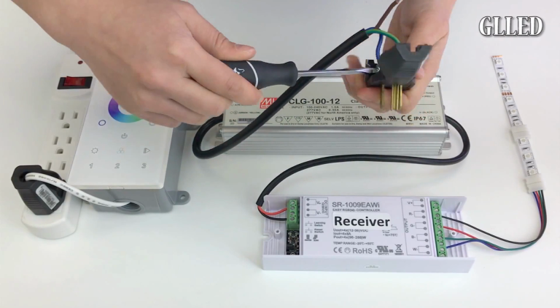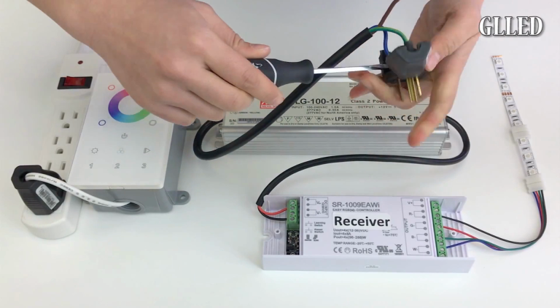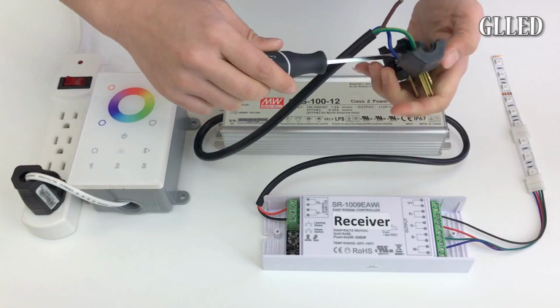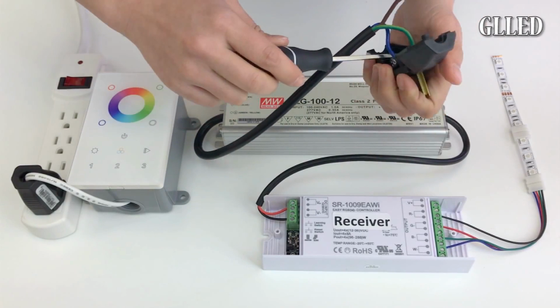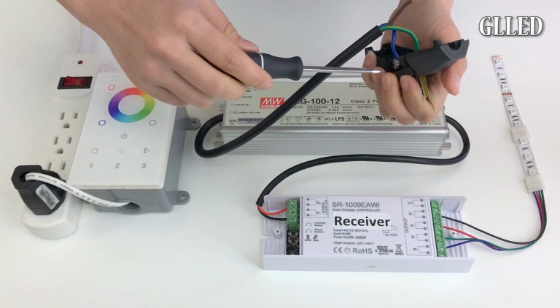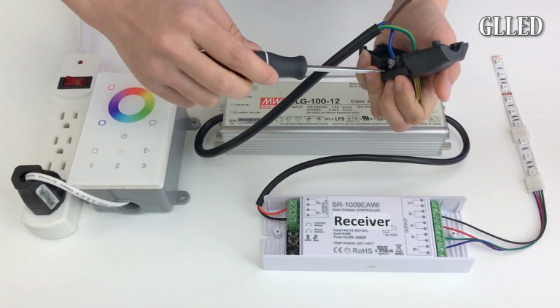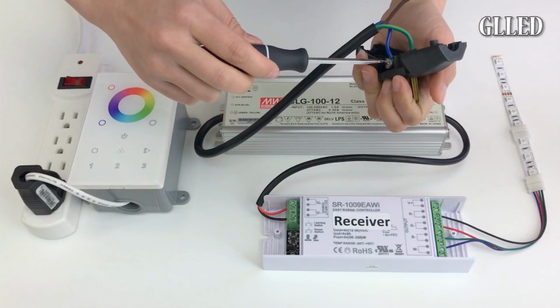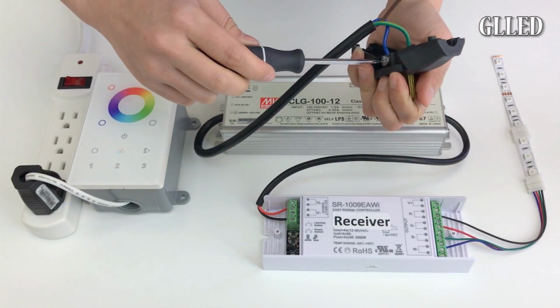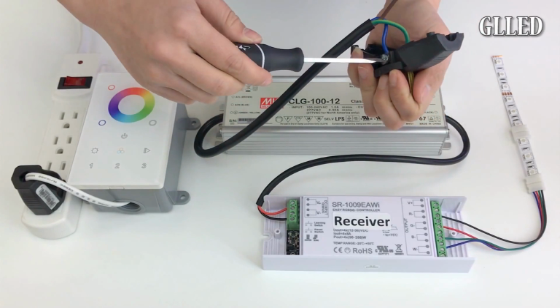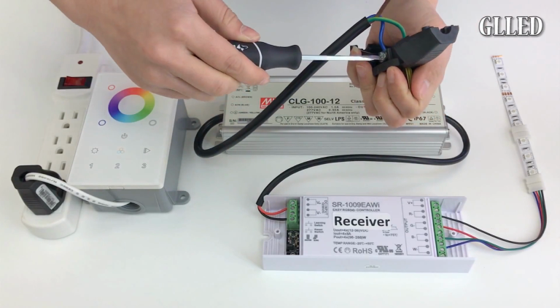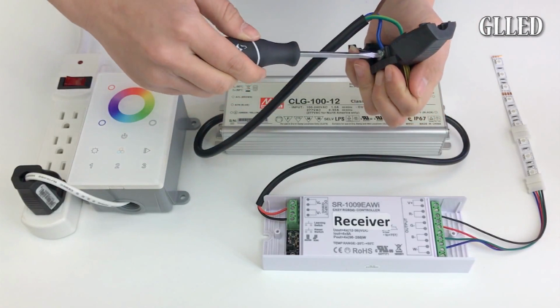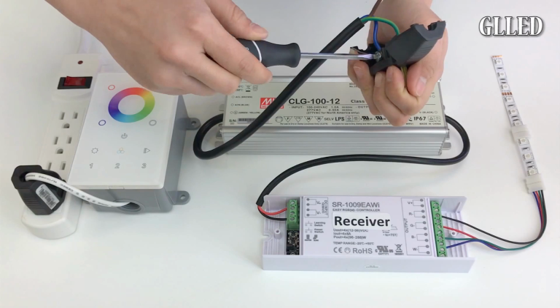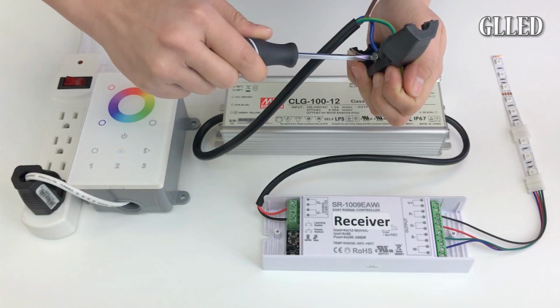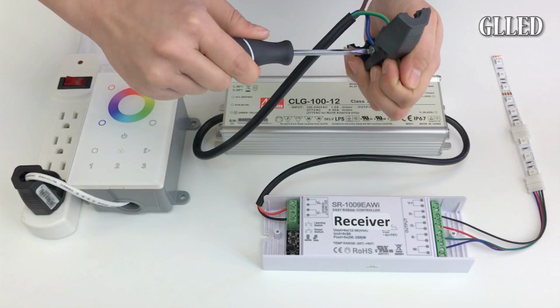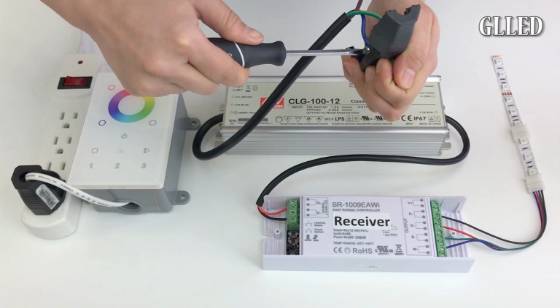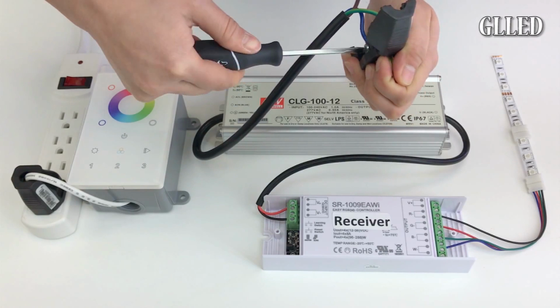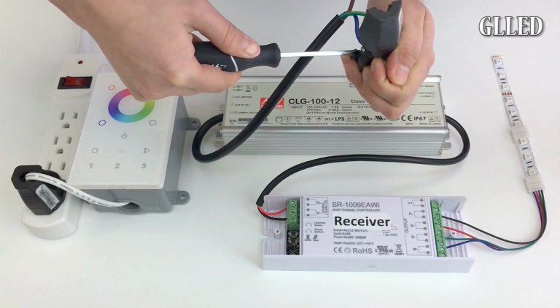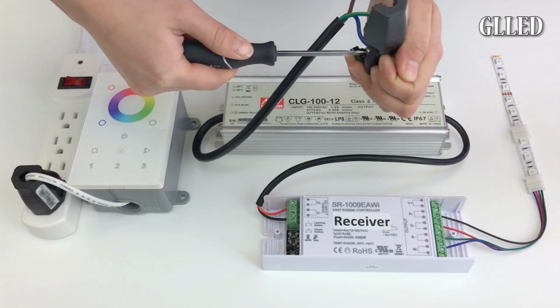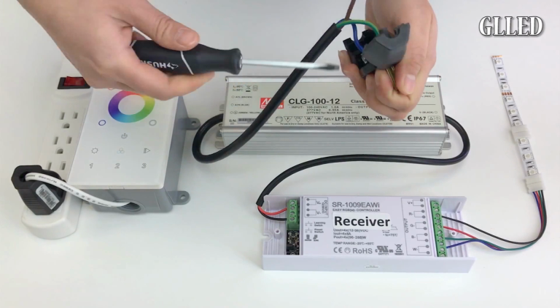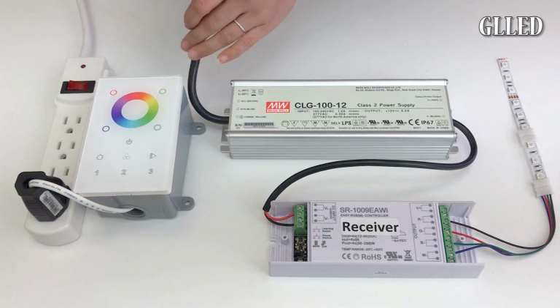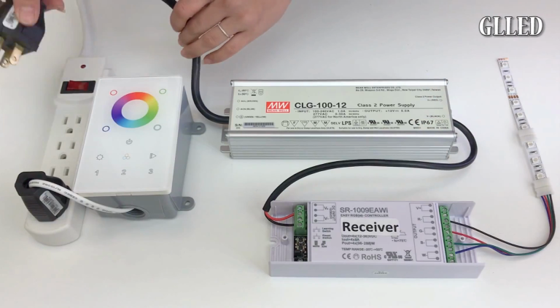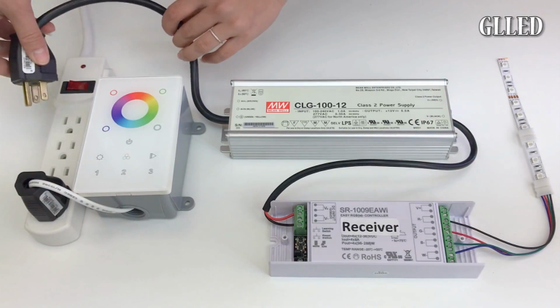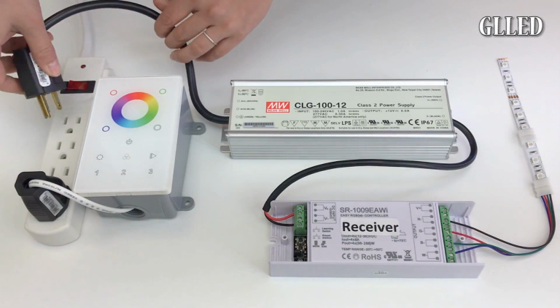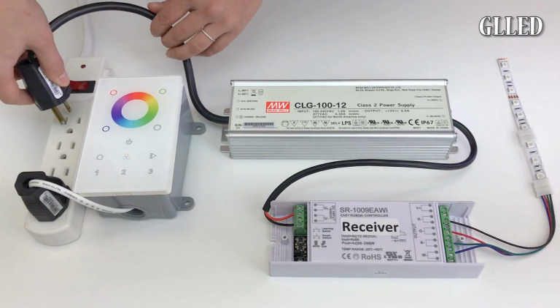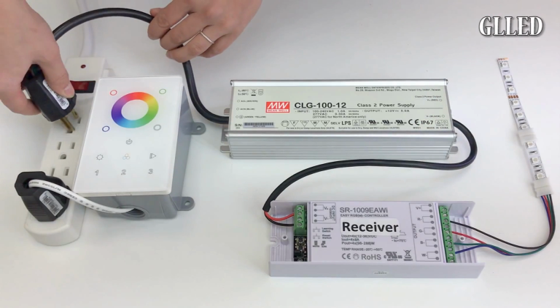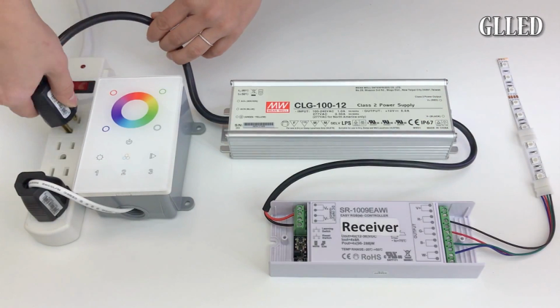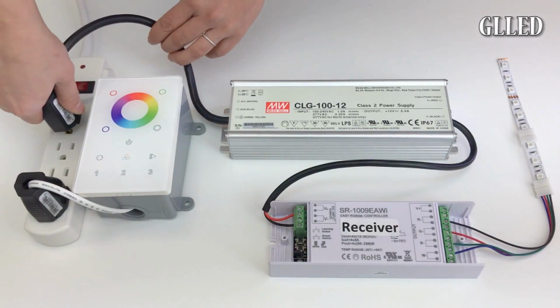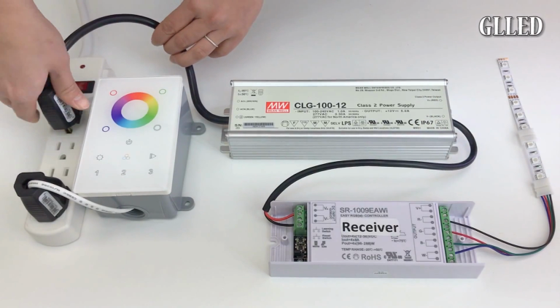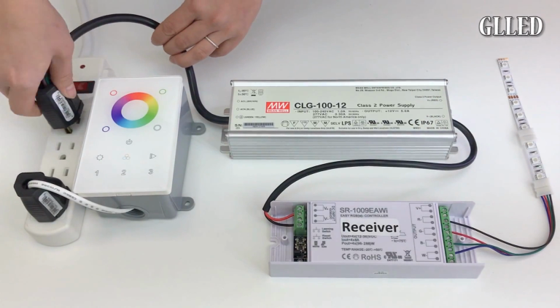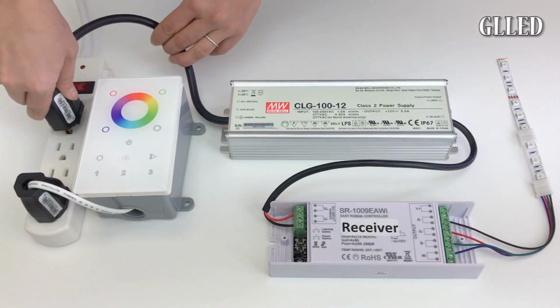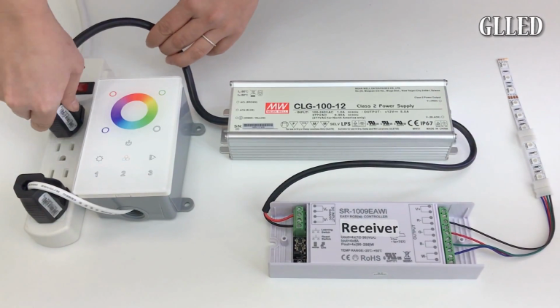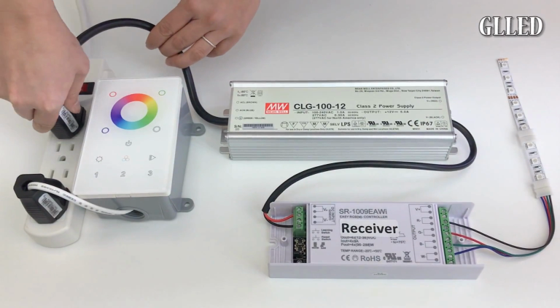Next you will connect the power plug to the AC wire and plug it into your power source.